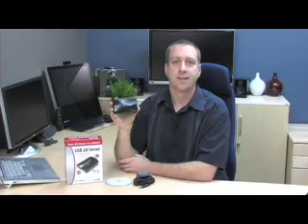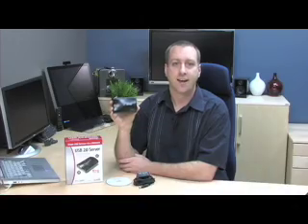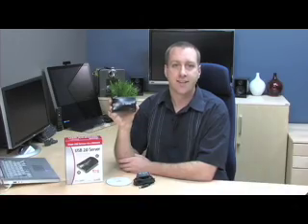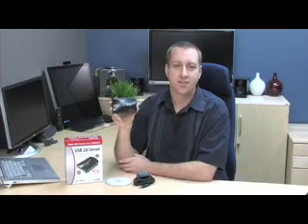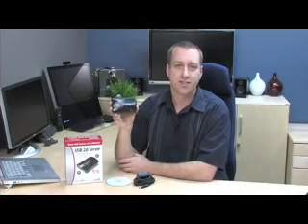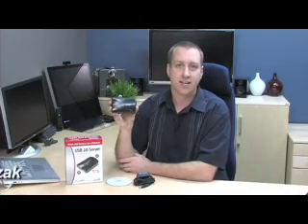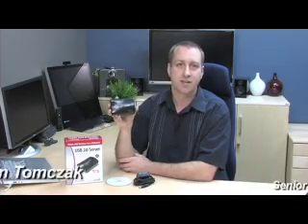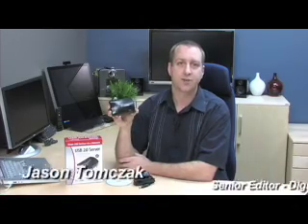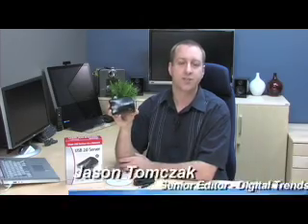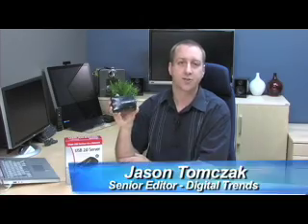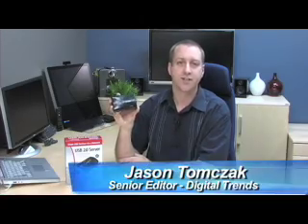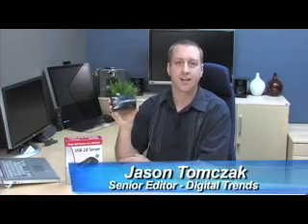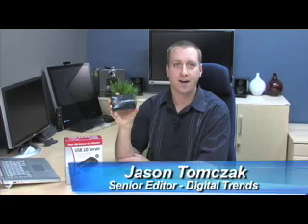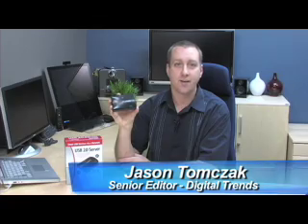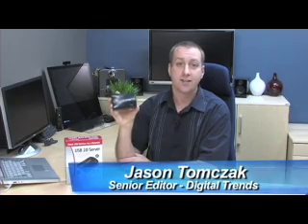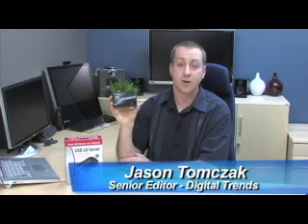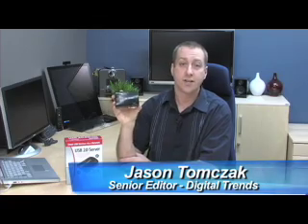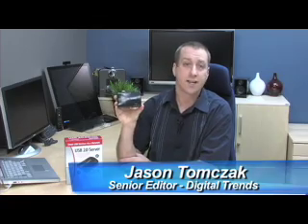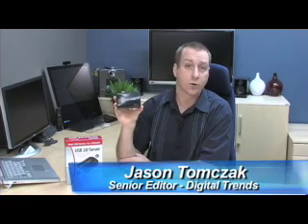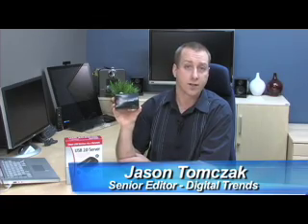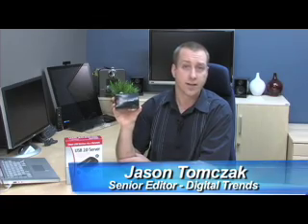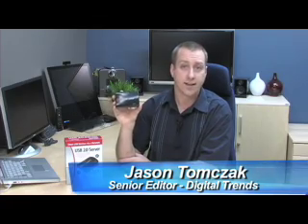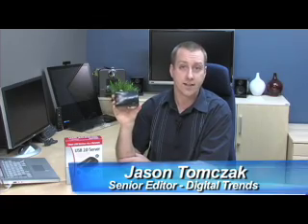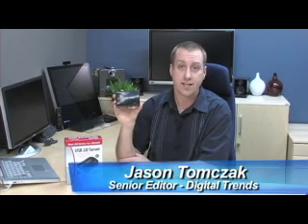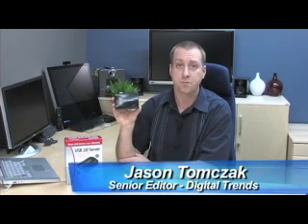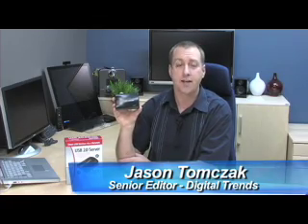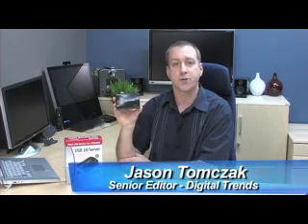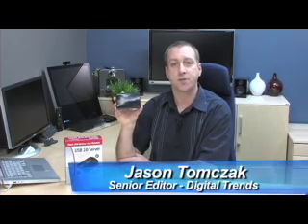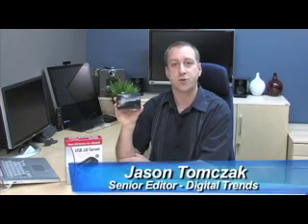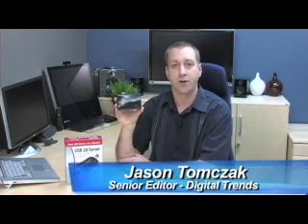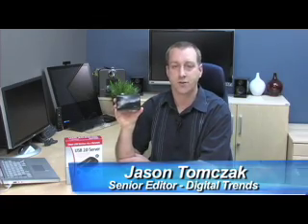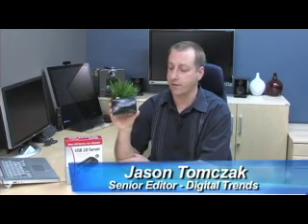Hi, this is Jason Tomczak with DigitalTrends.com. Today we're going to take a quick look at the Keyspan USB 2.0 server.